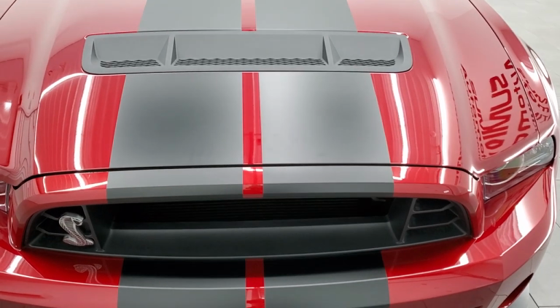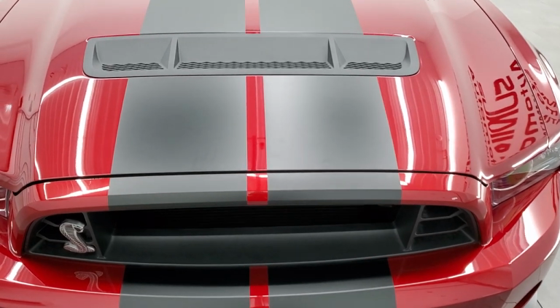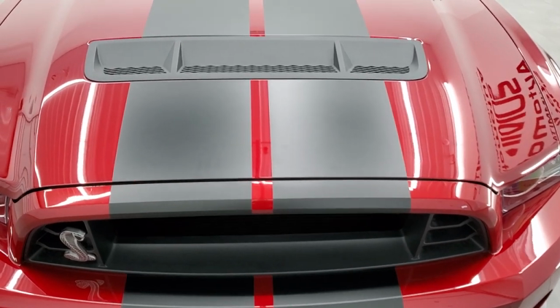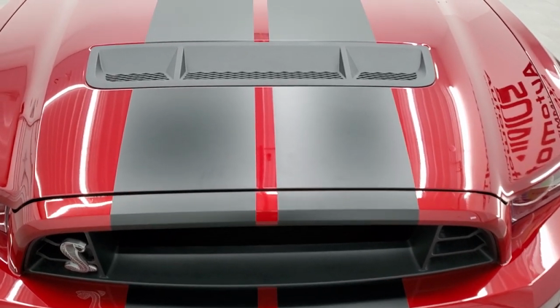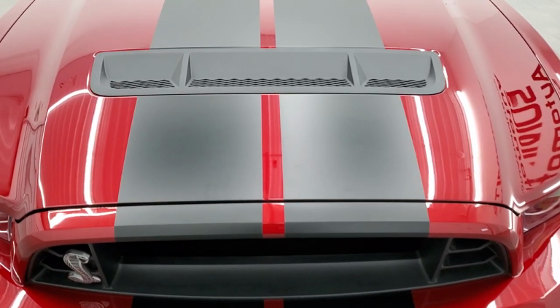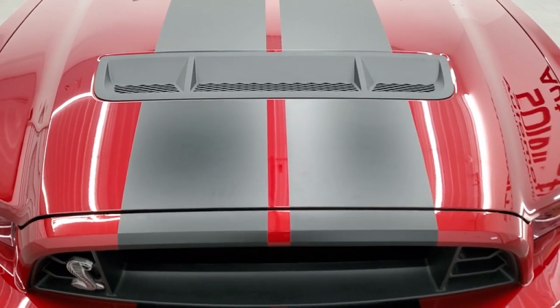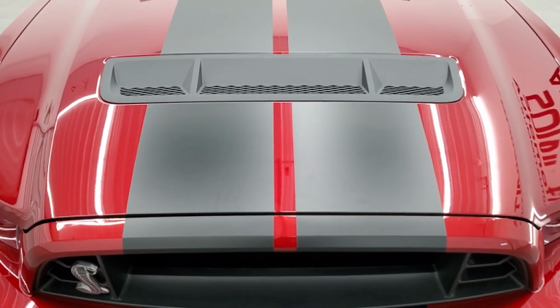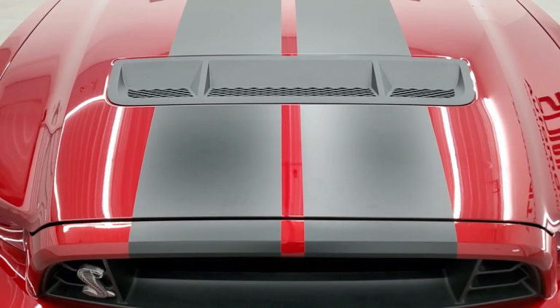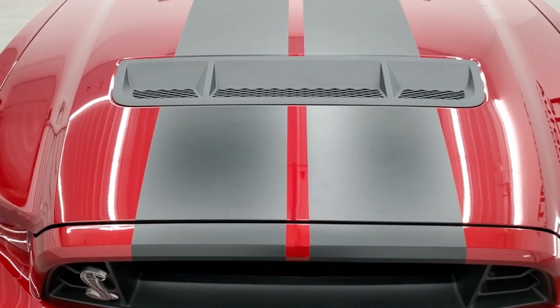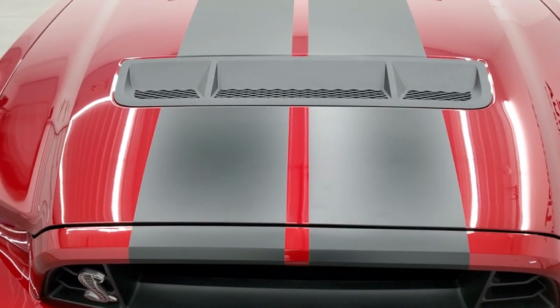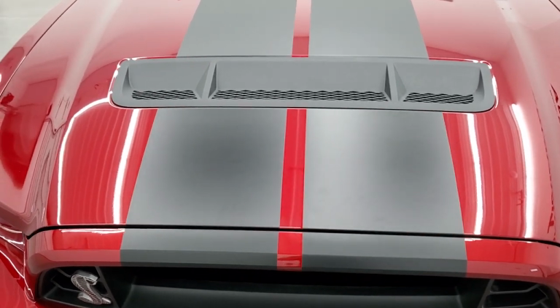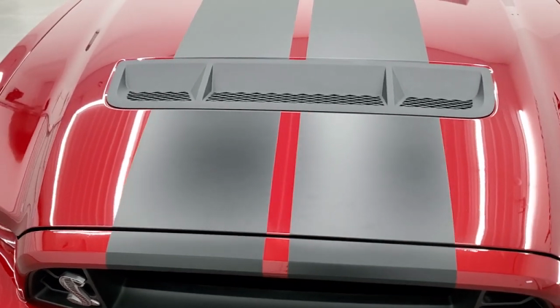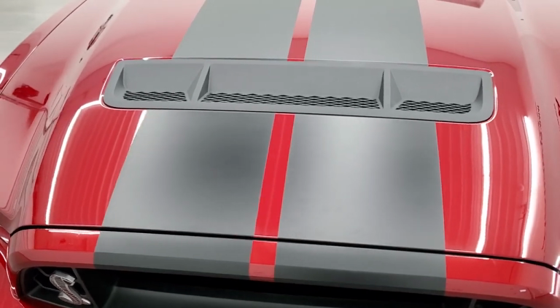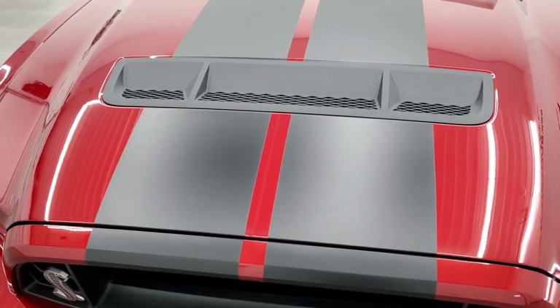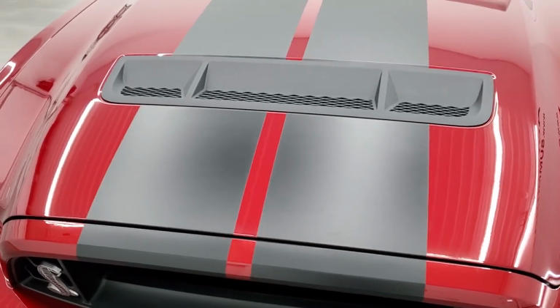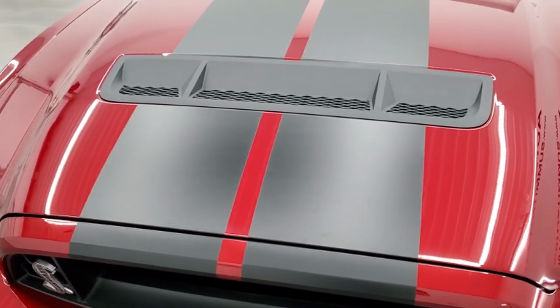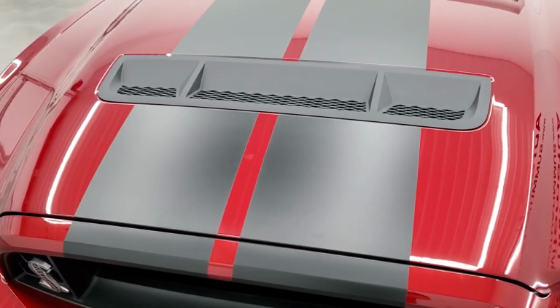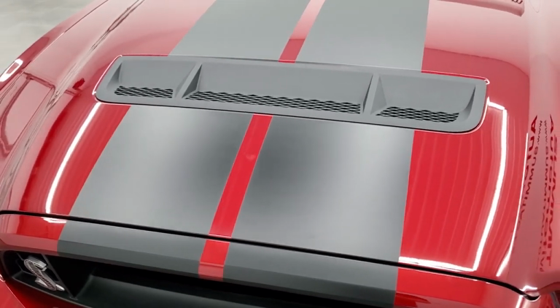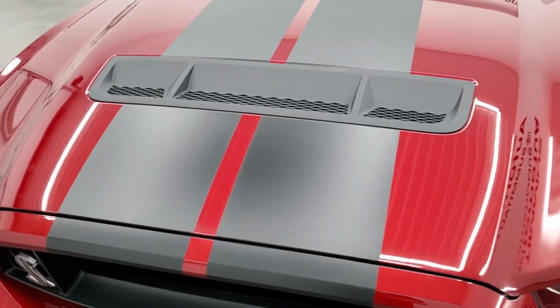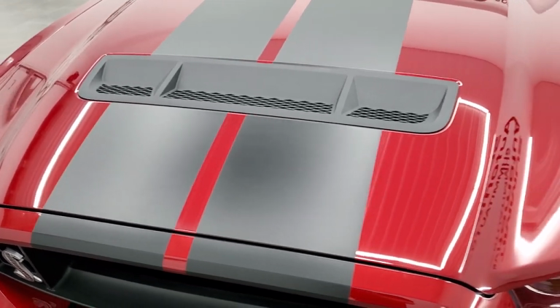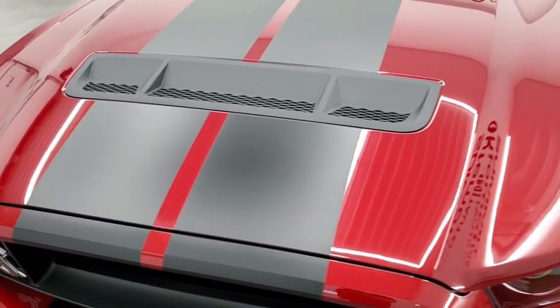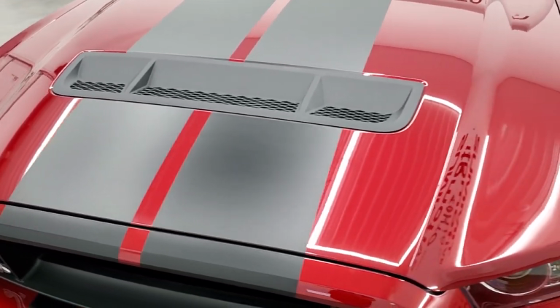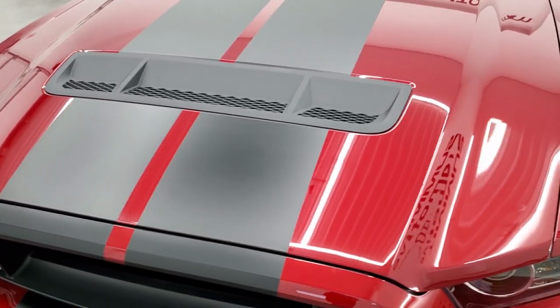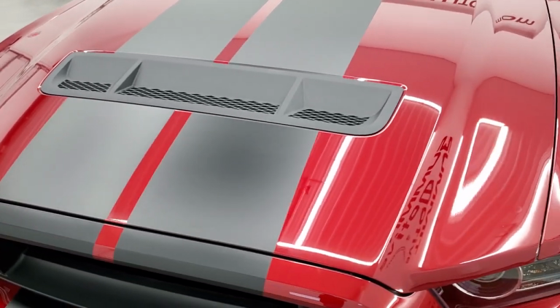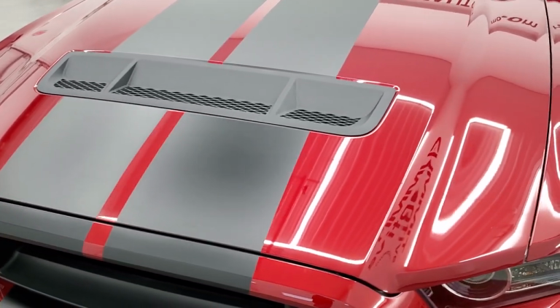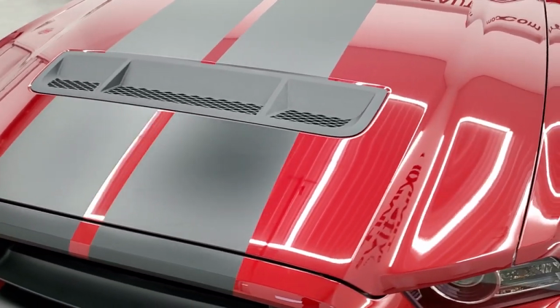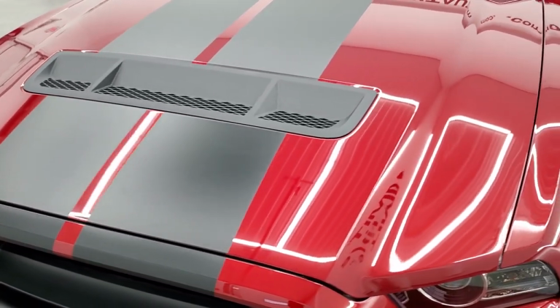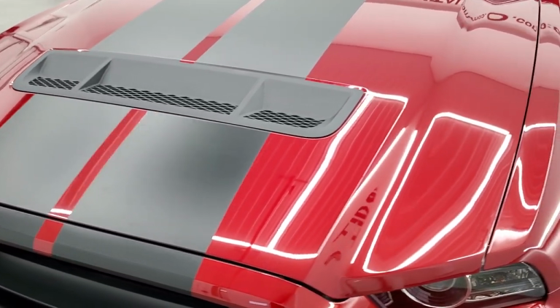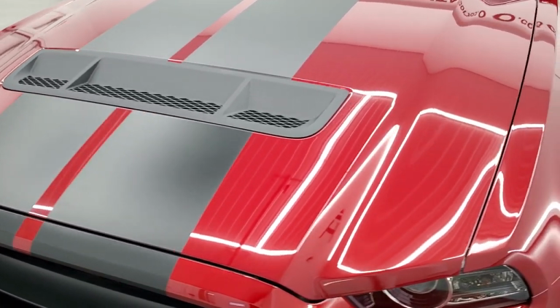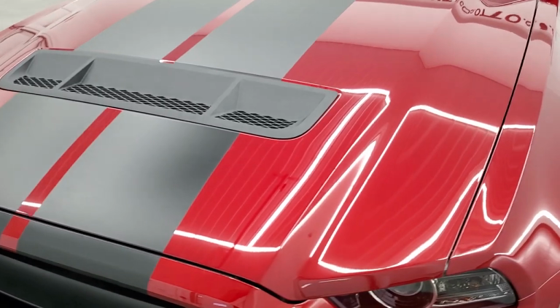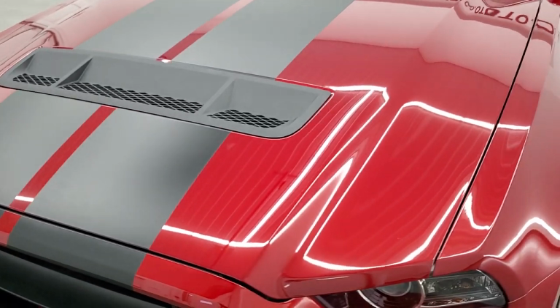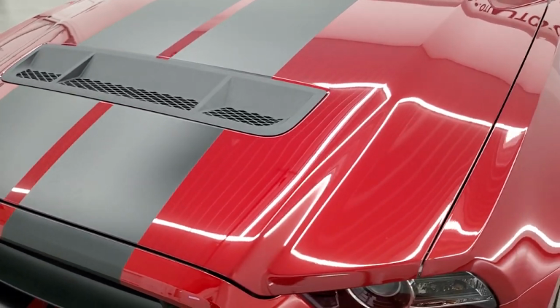It is just about as clean as they come. Ruby red metallic is the color.